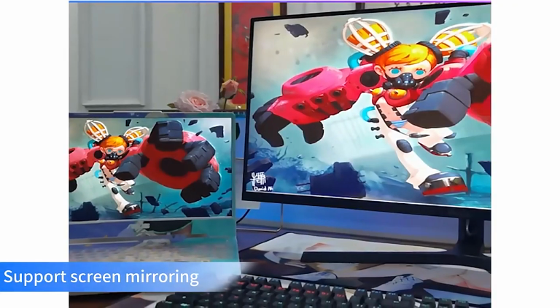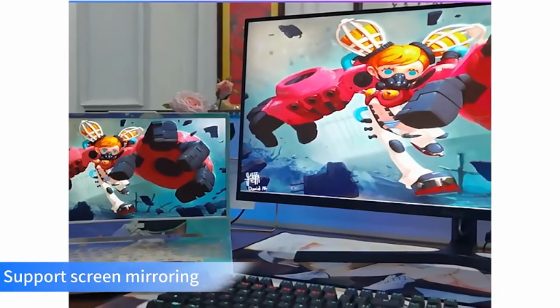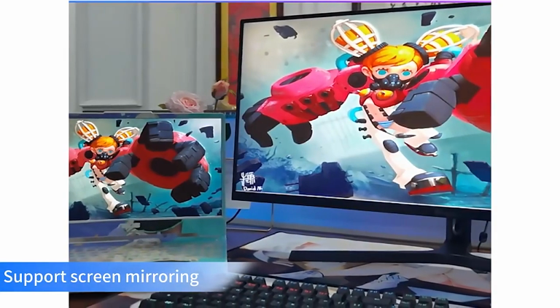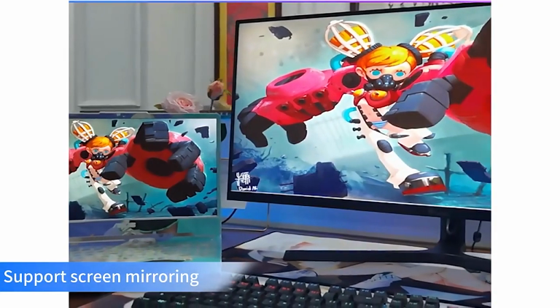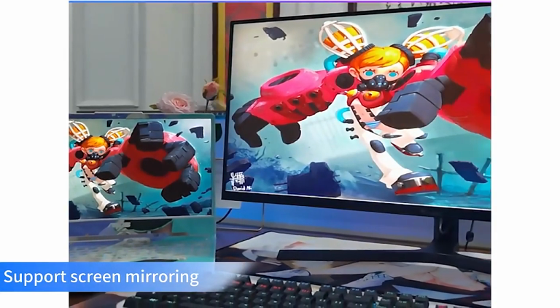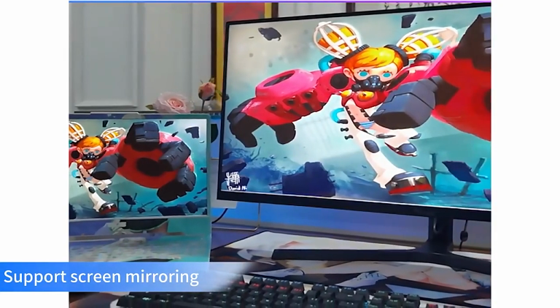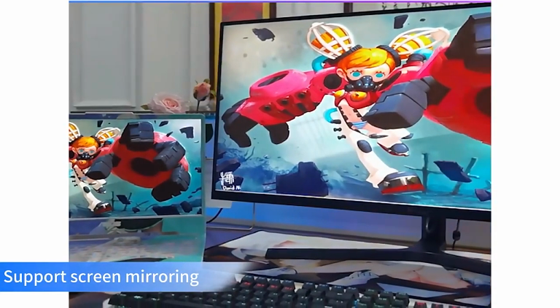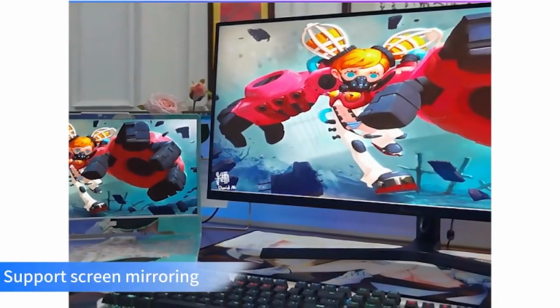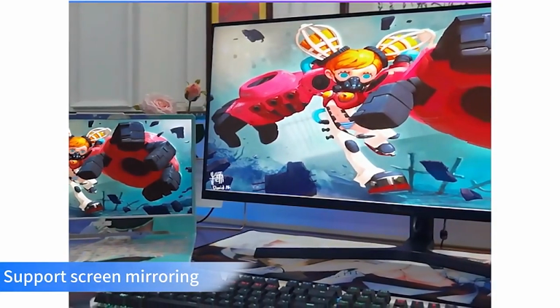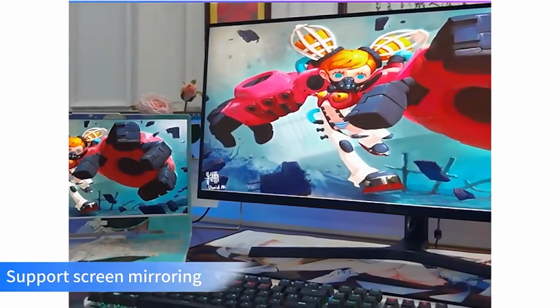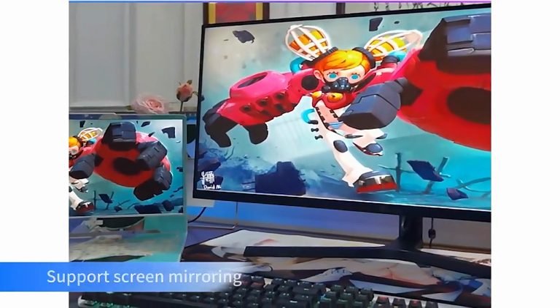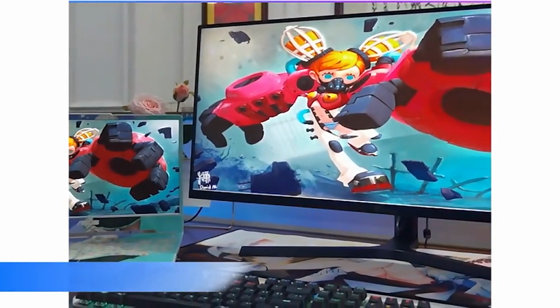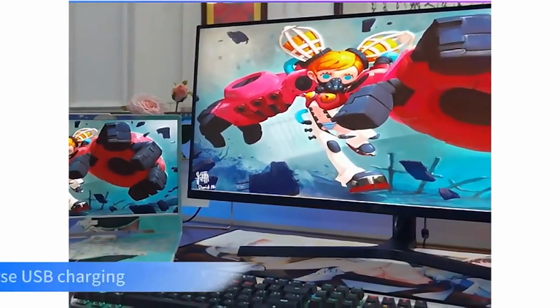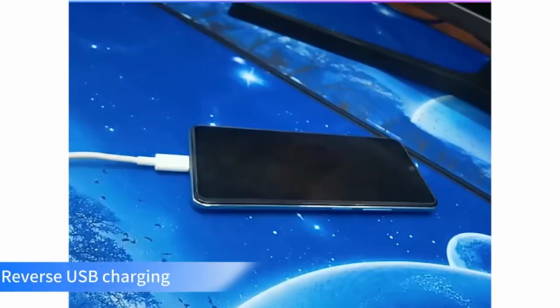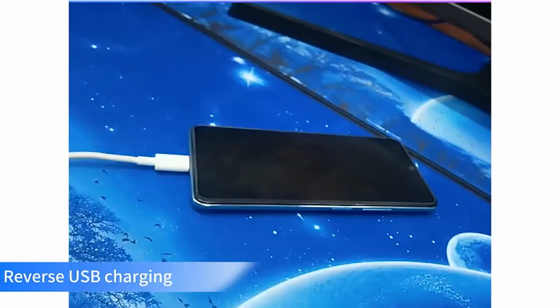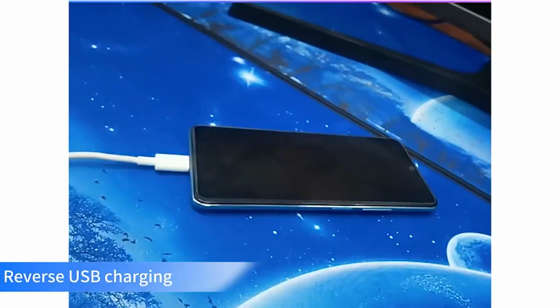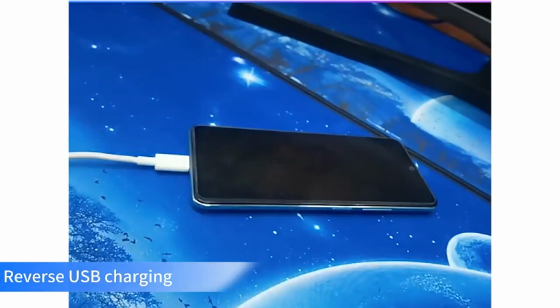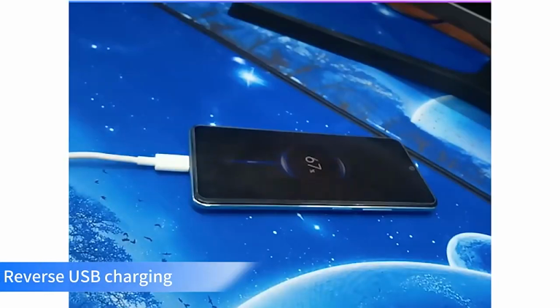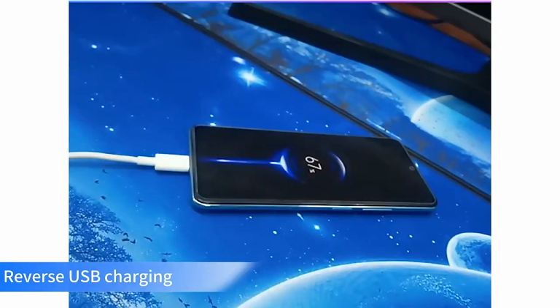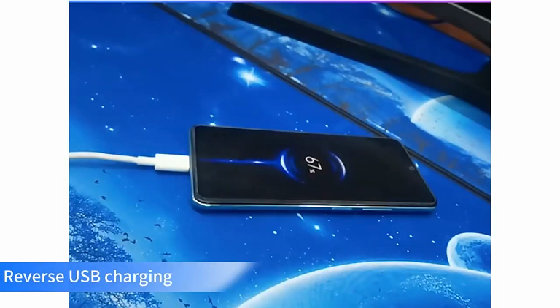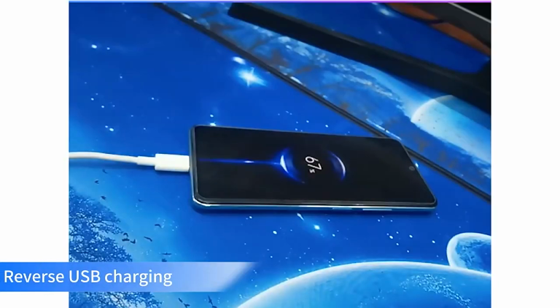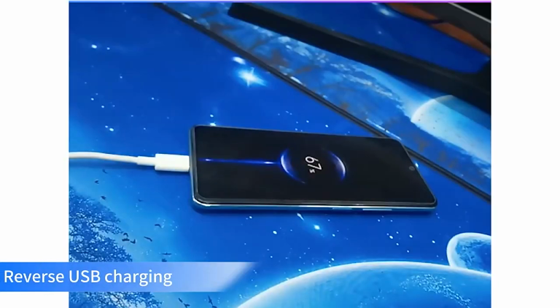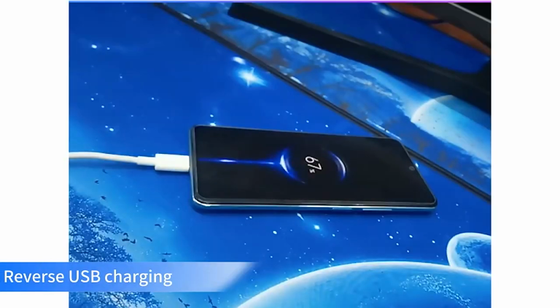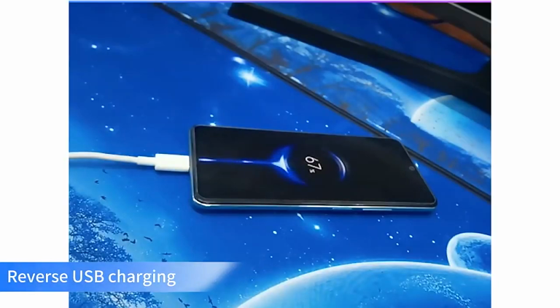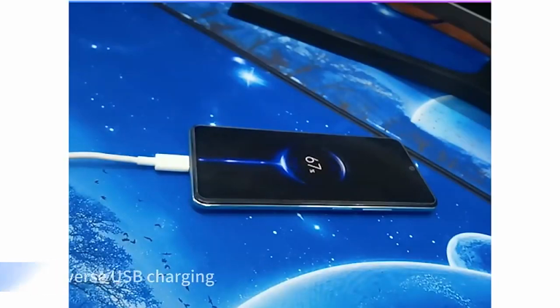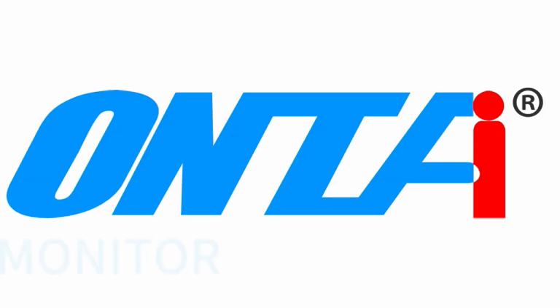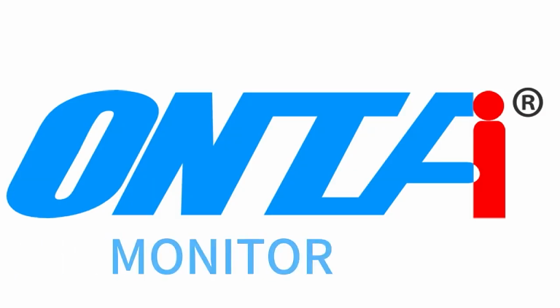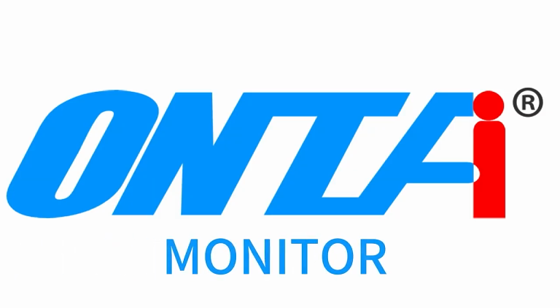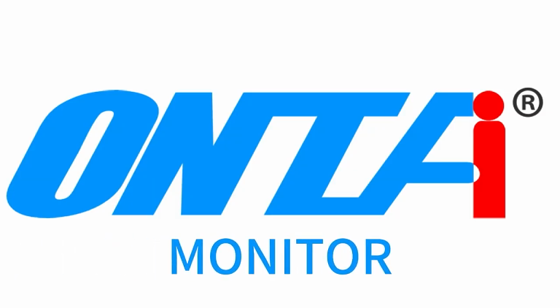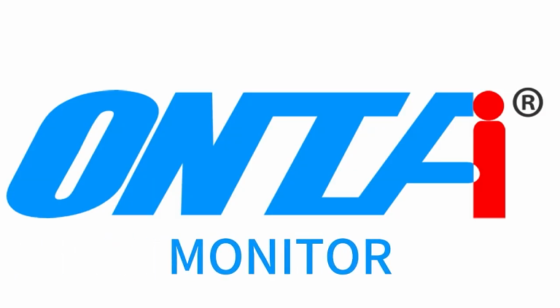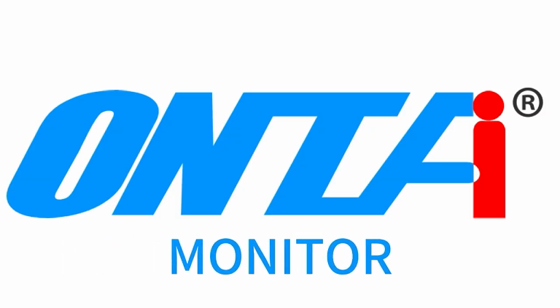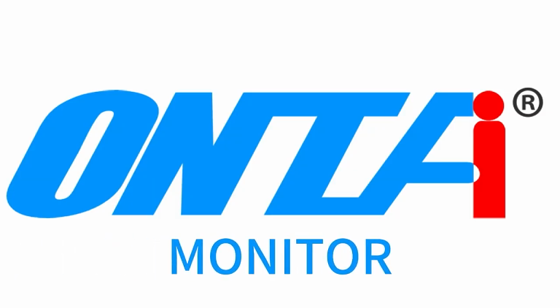Supports screen mirroring, reverse USB charging, and on-time monitor functionality.